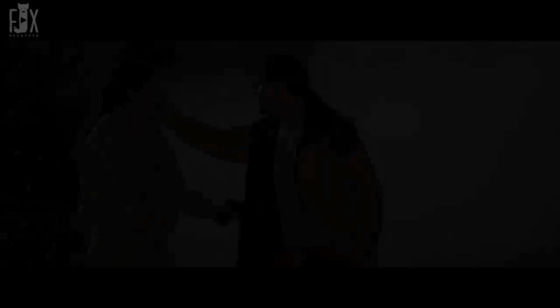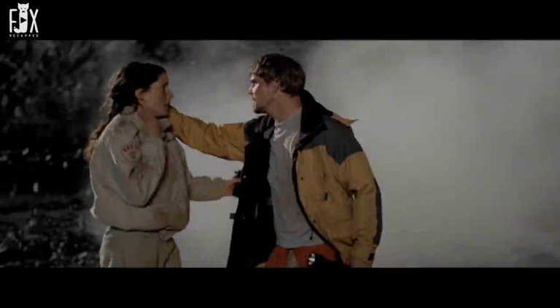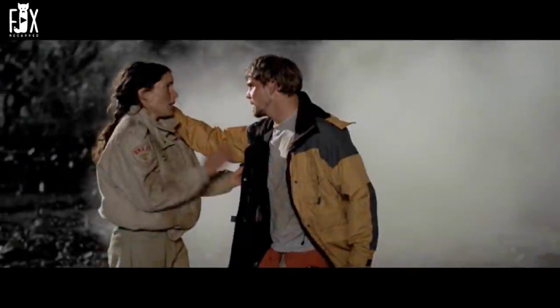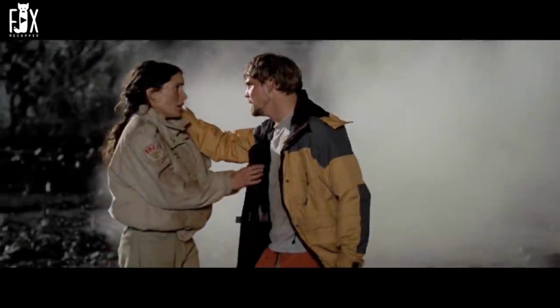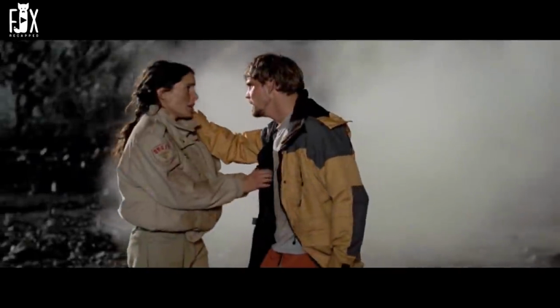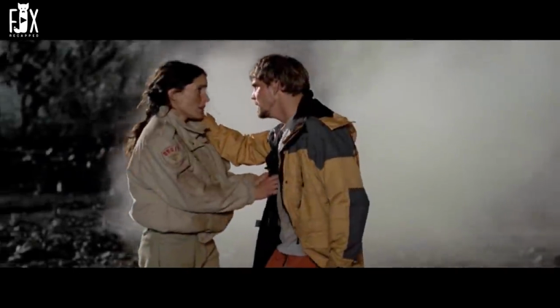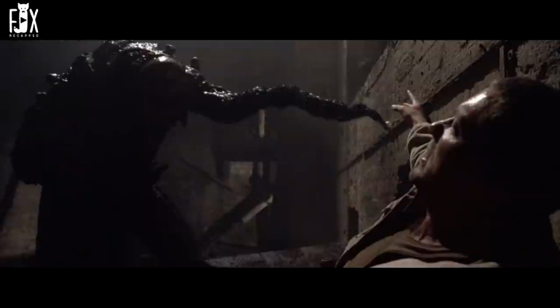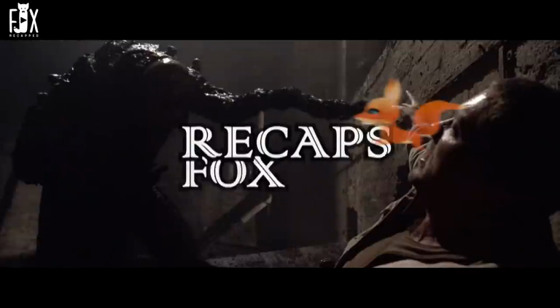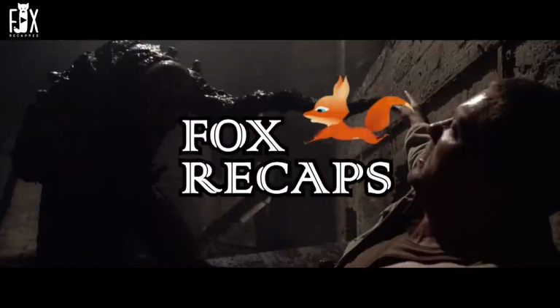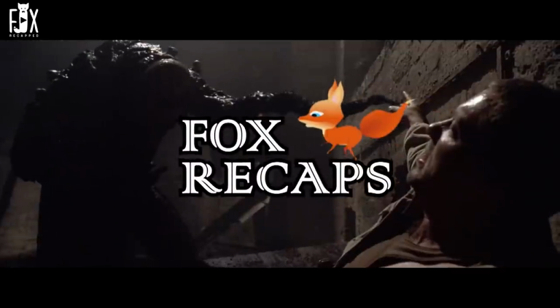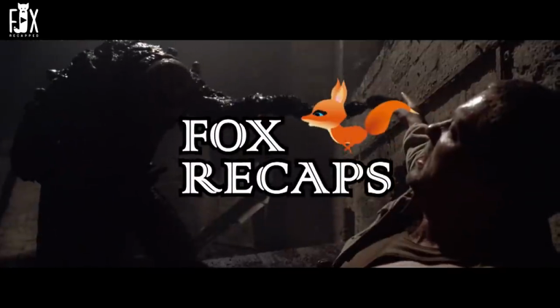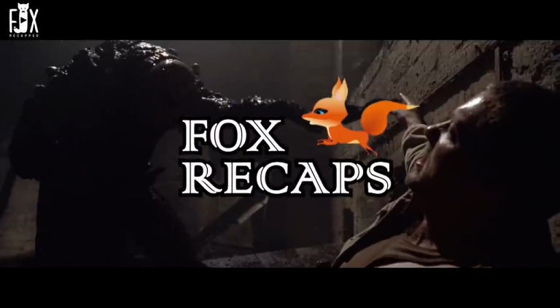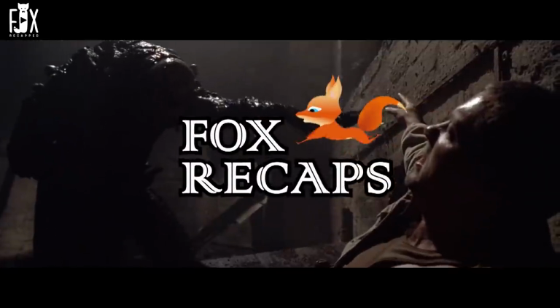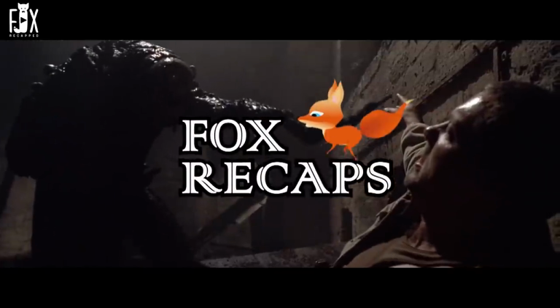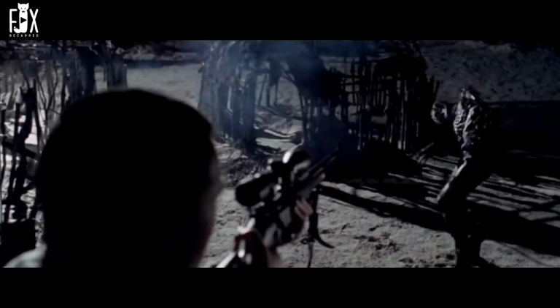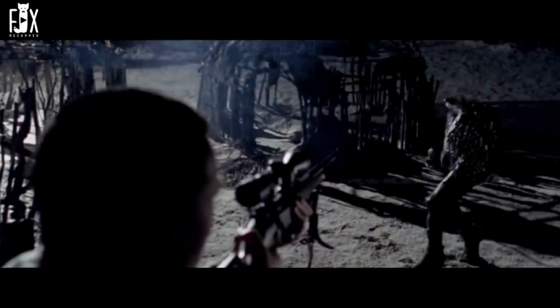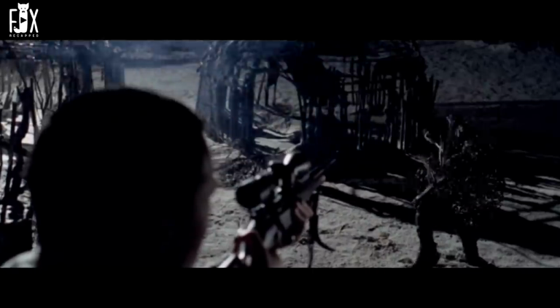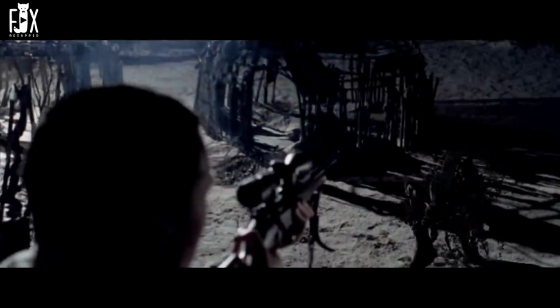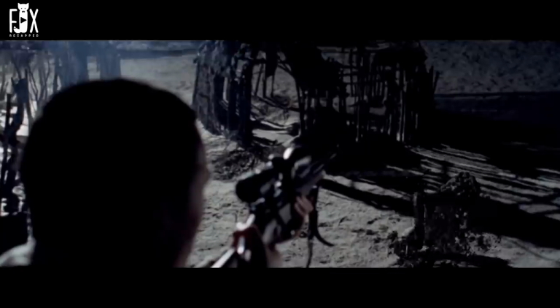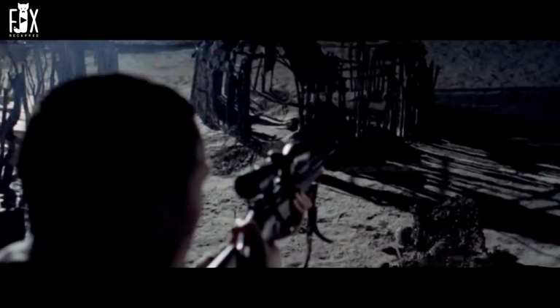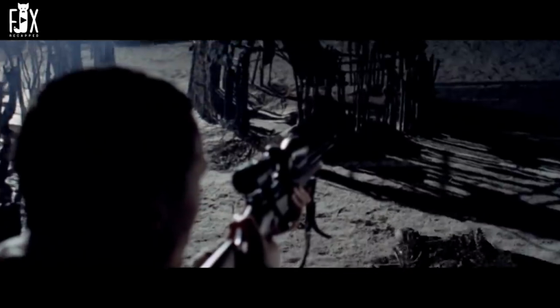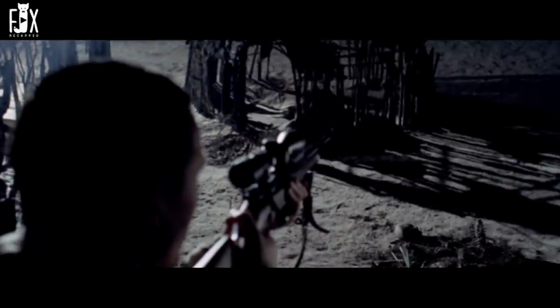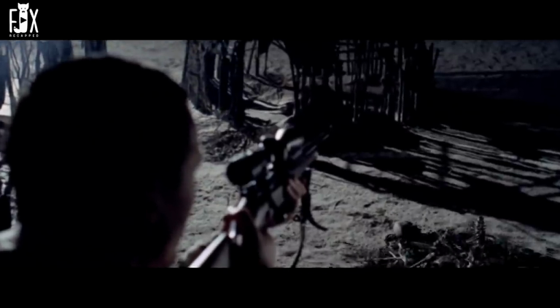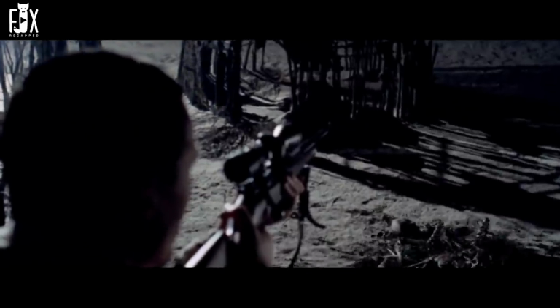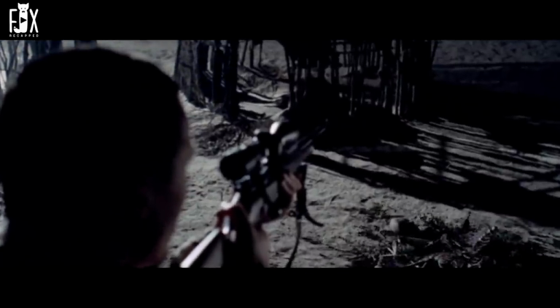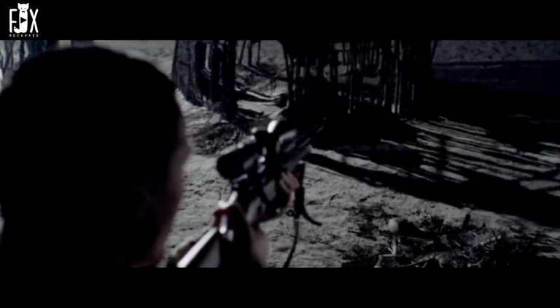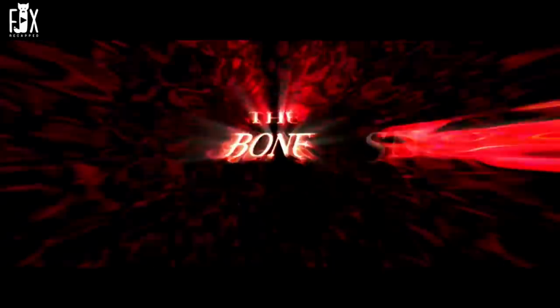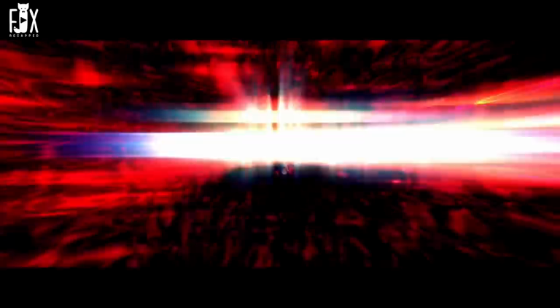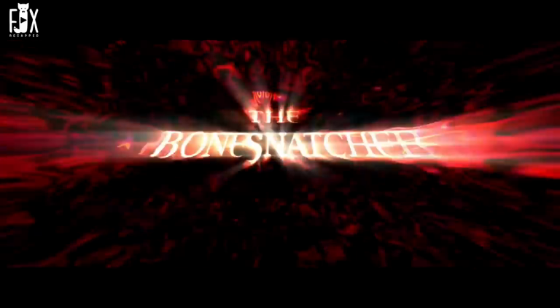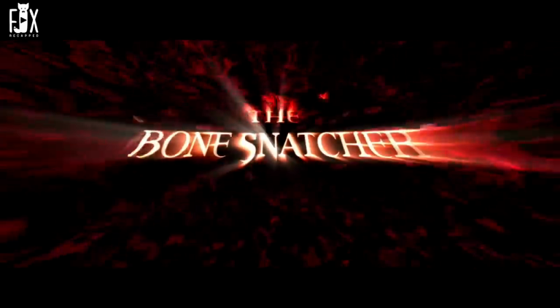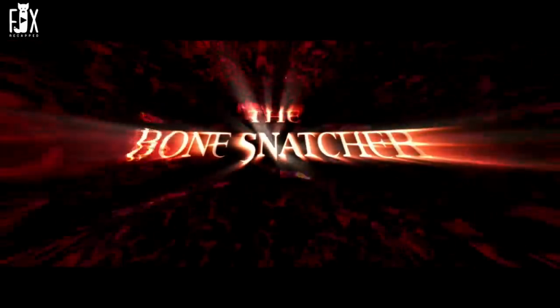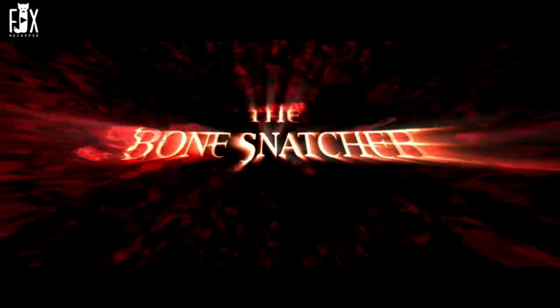Welcome back to Fox Recaps. Today, I'm going to explain the movie The Bone Snatcher.